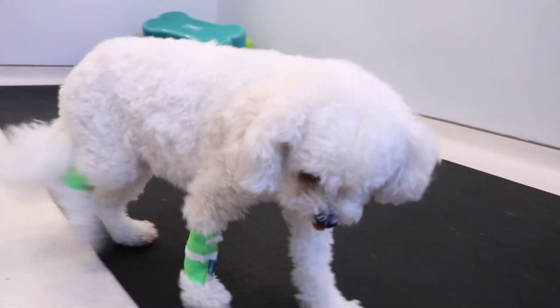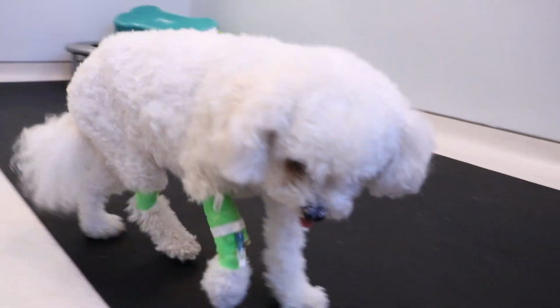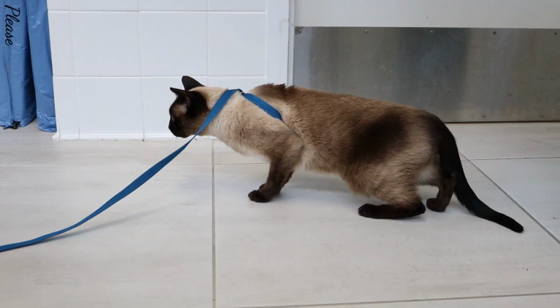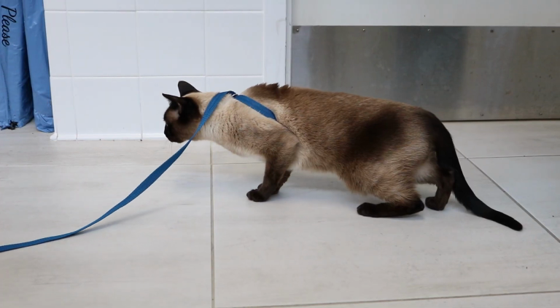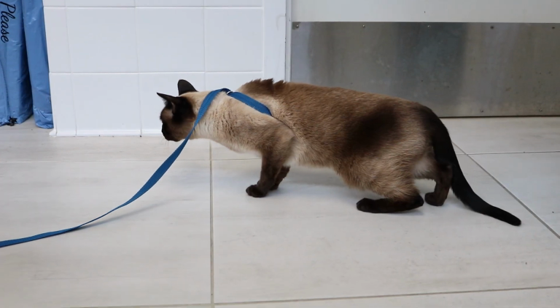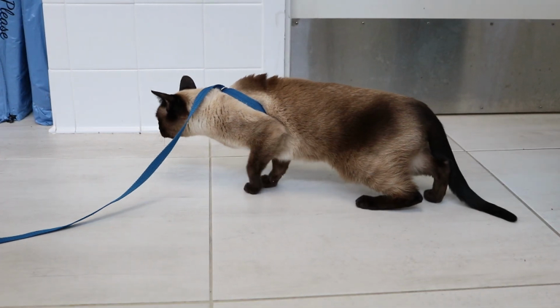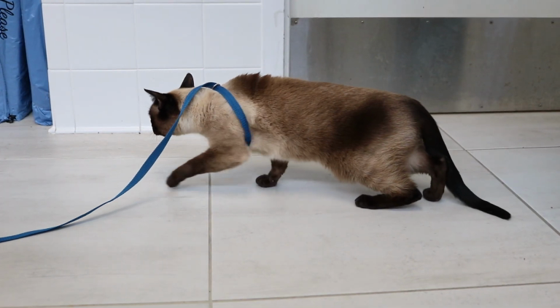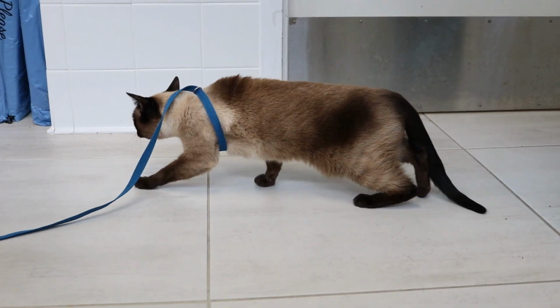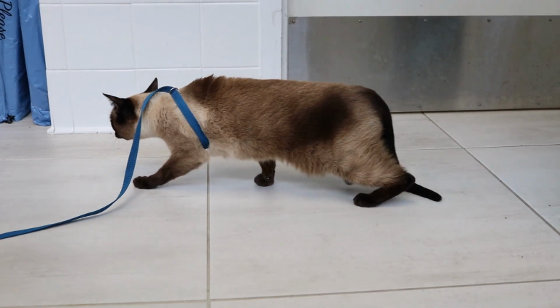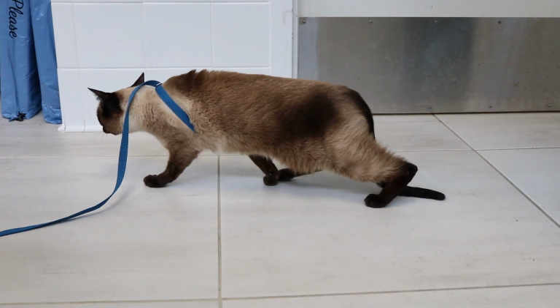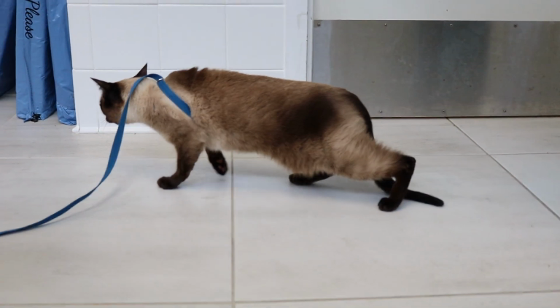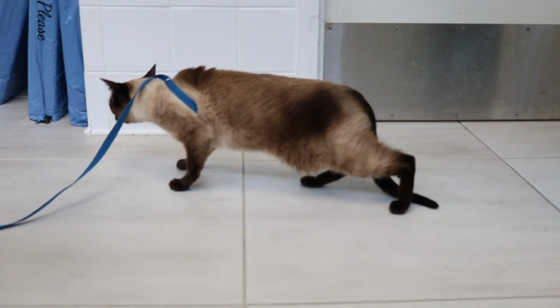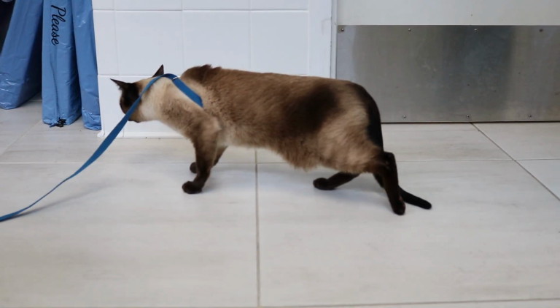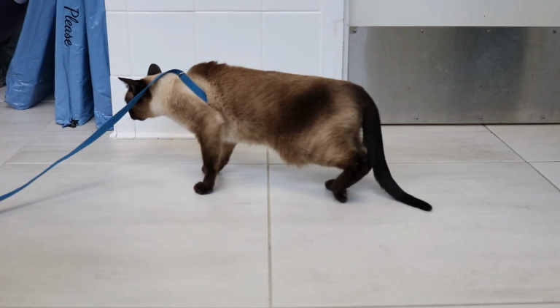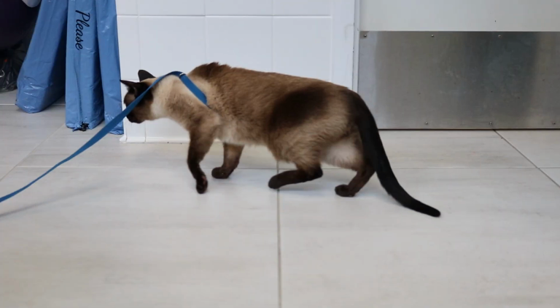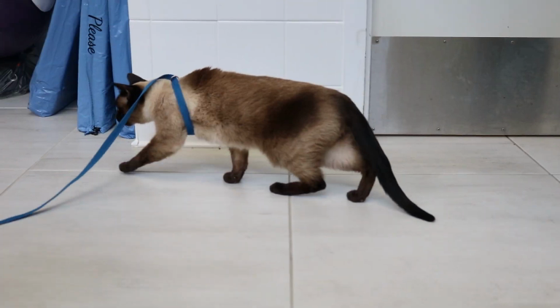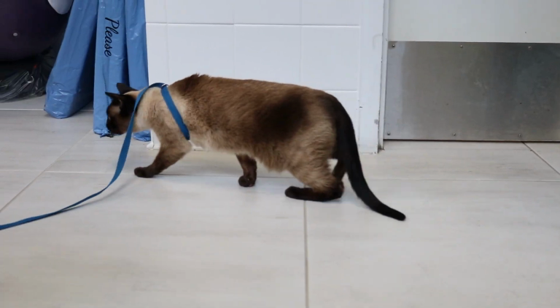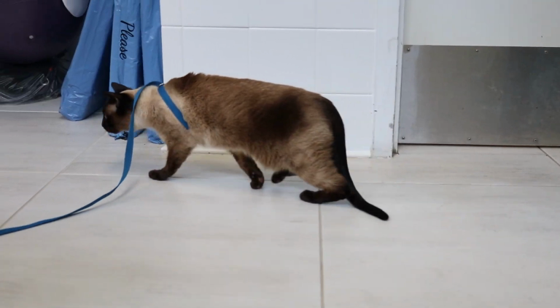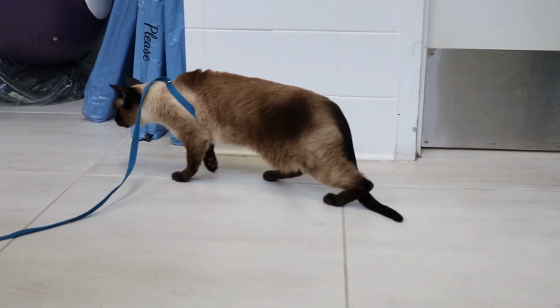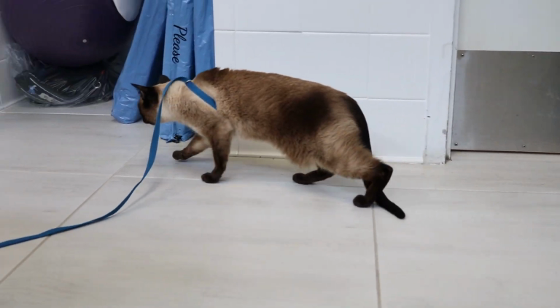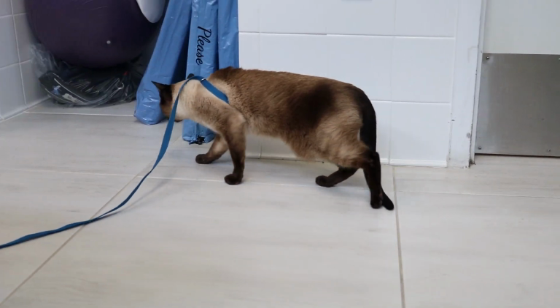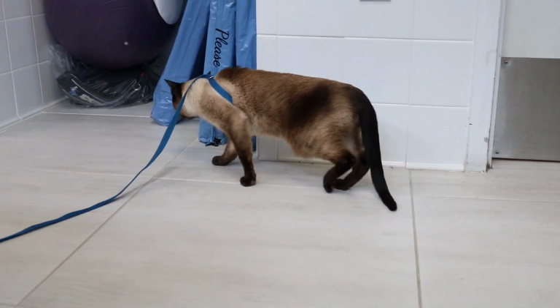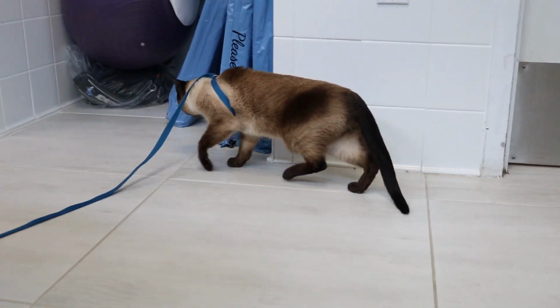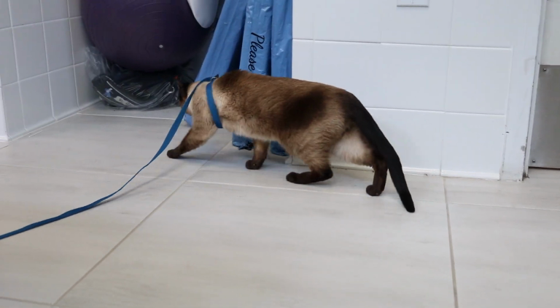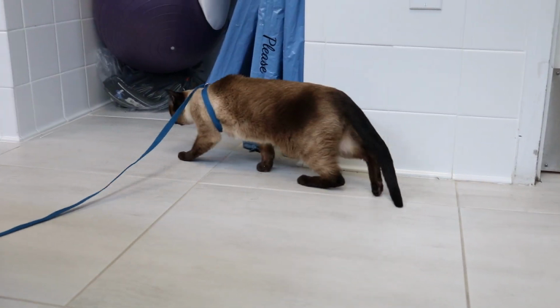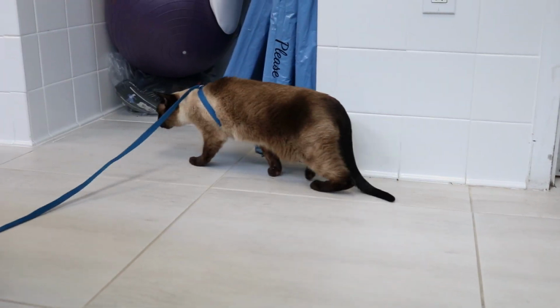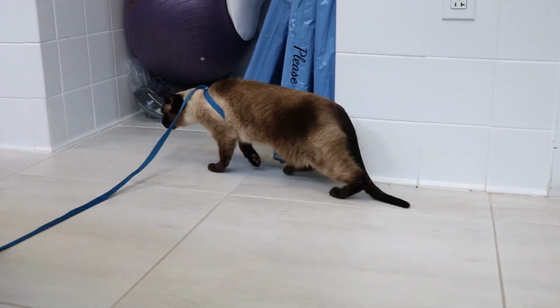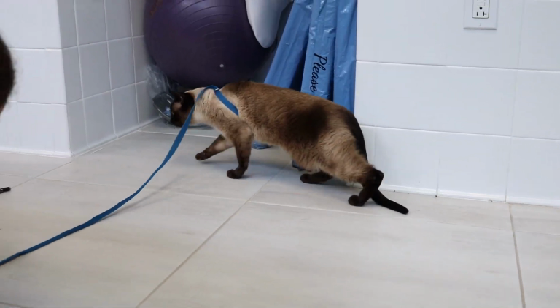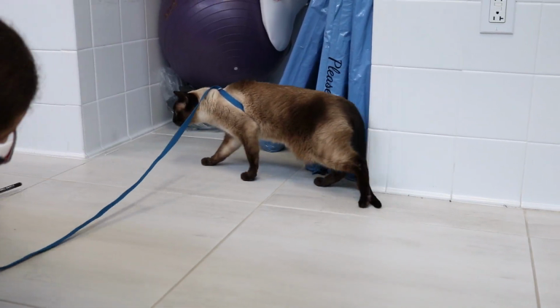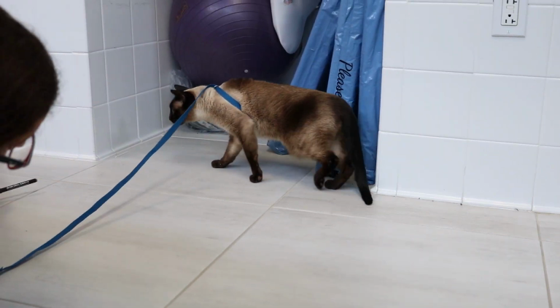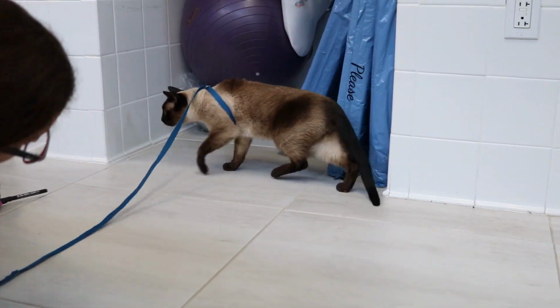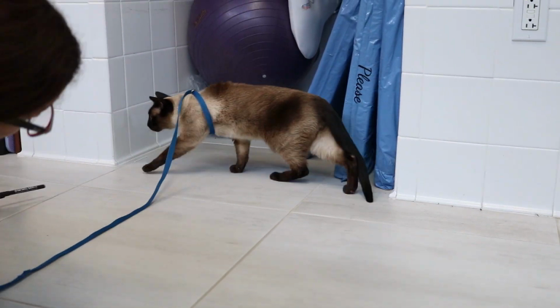Though somewhat rare in cats, disc disease does occur, and we tend to see this when they are in their older years.